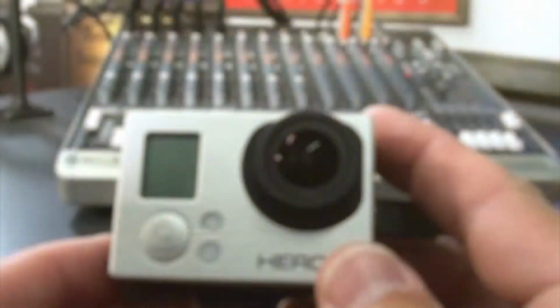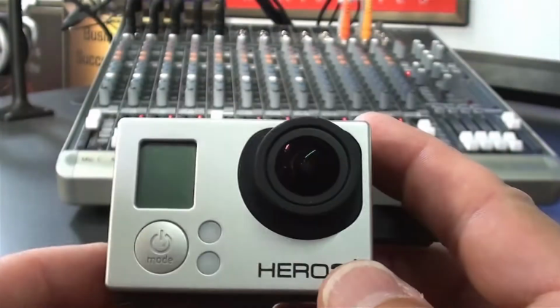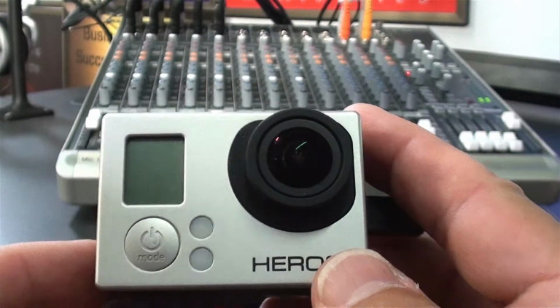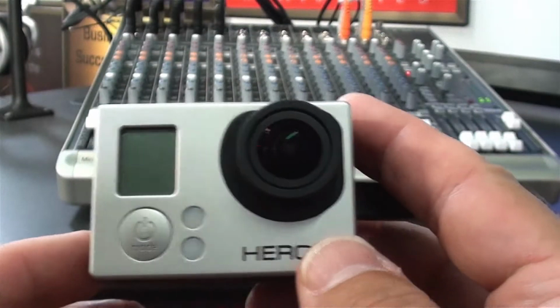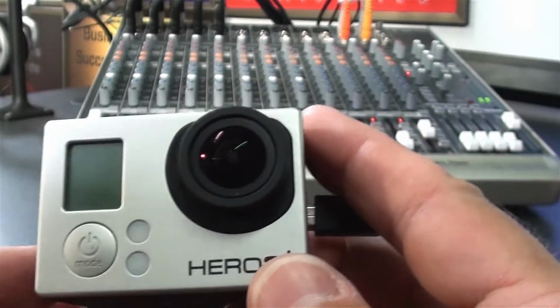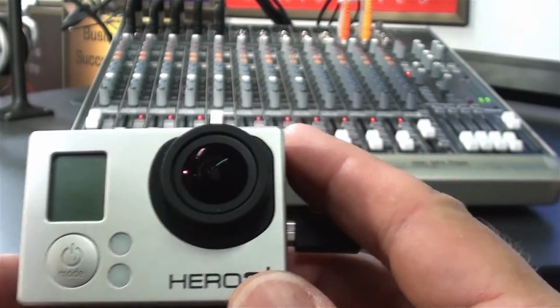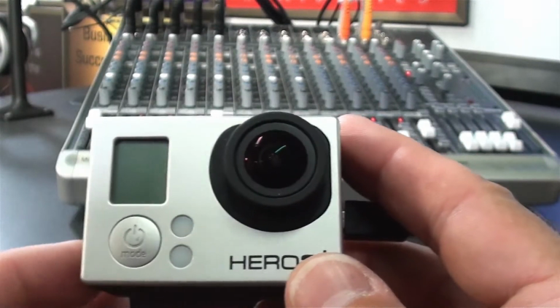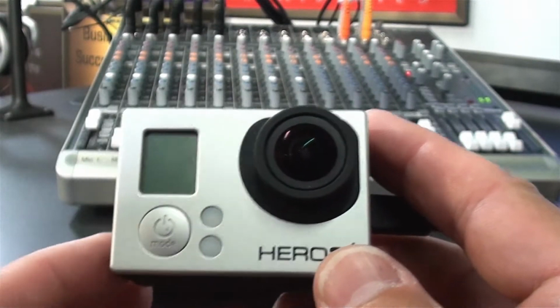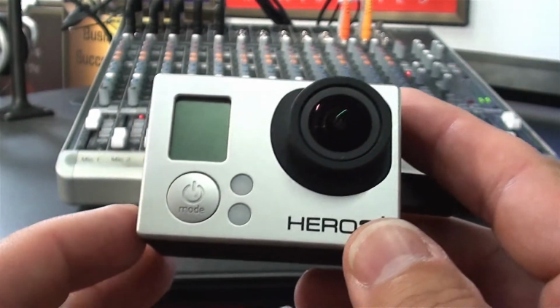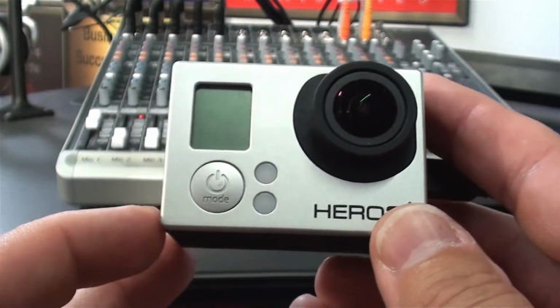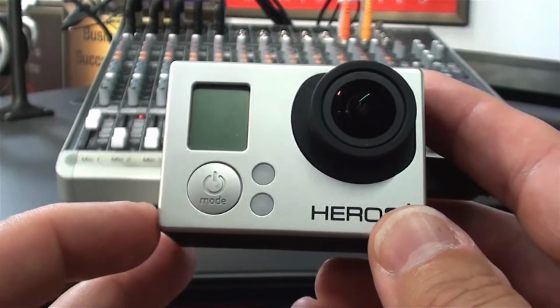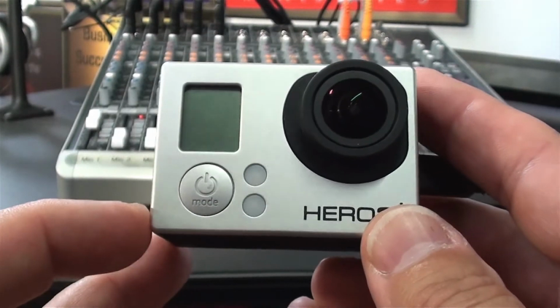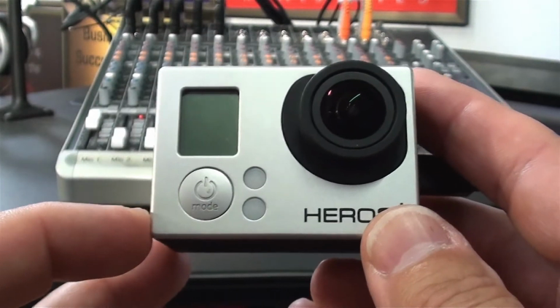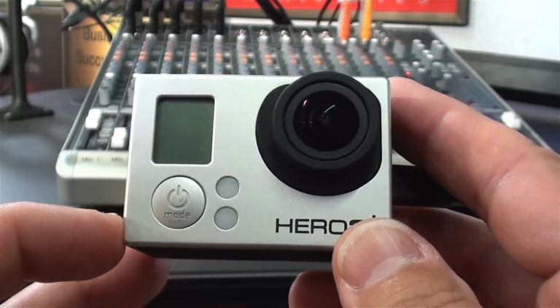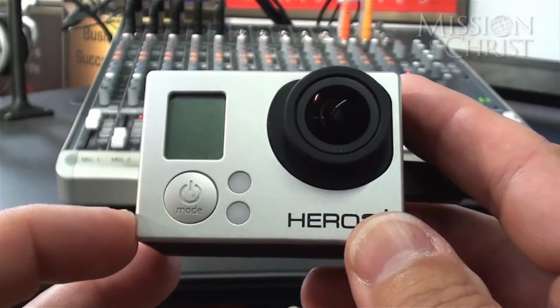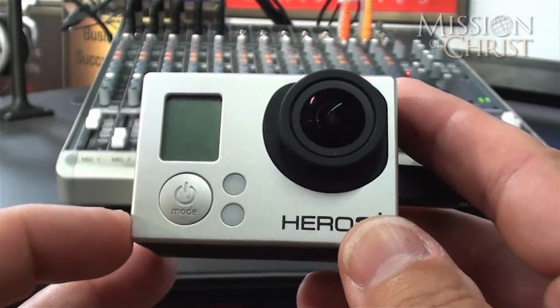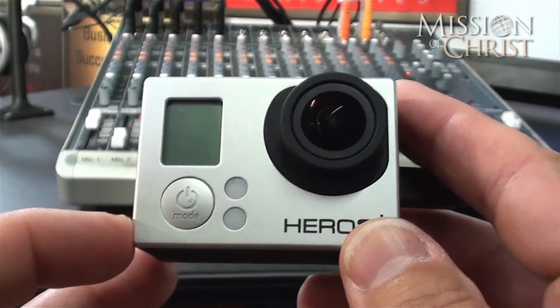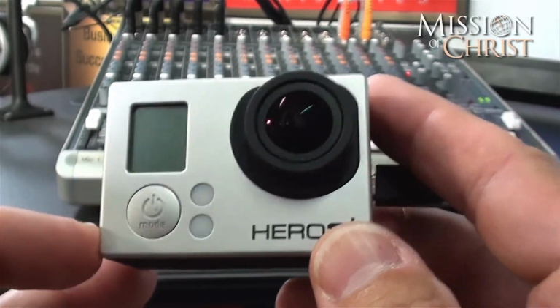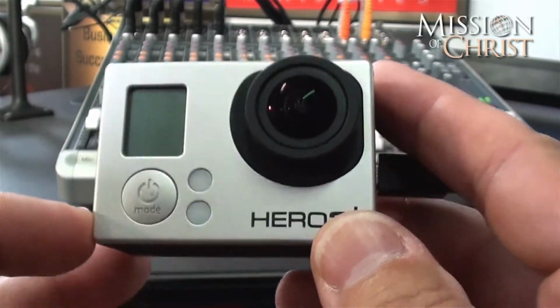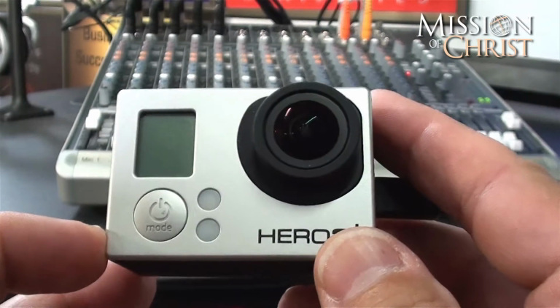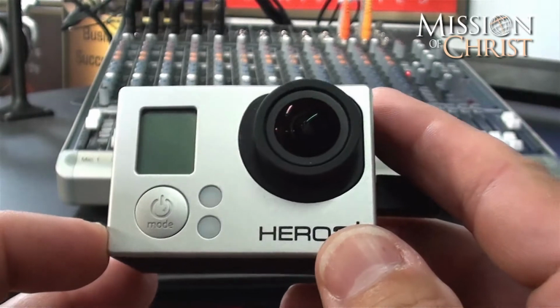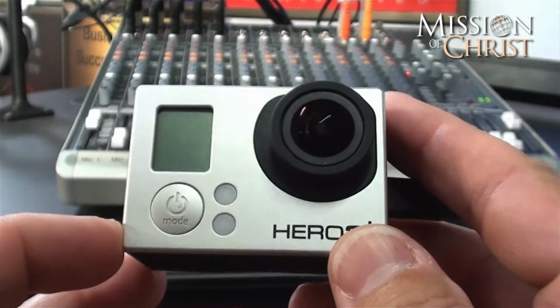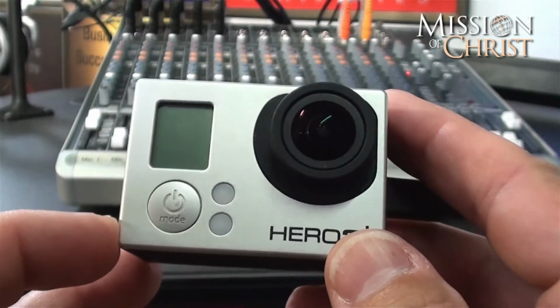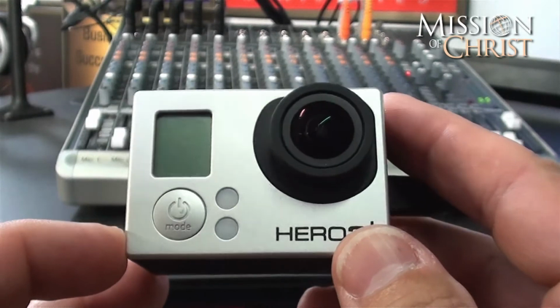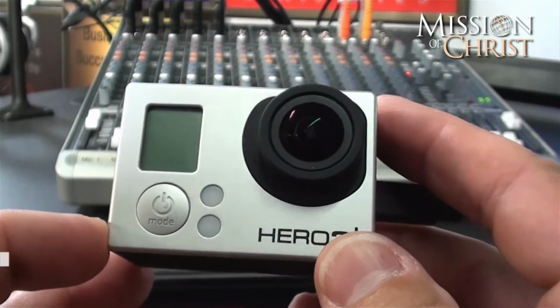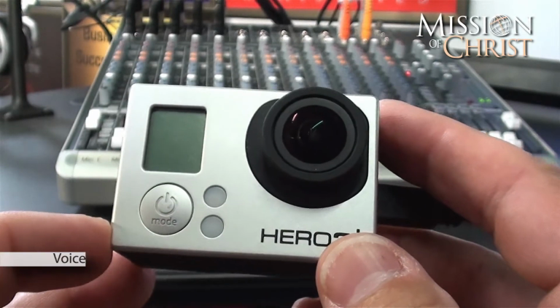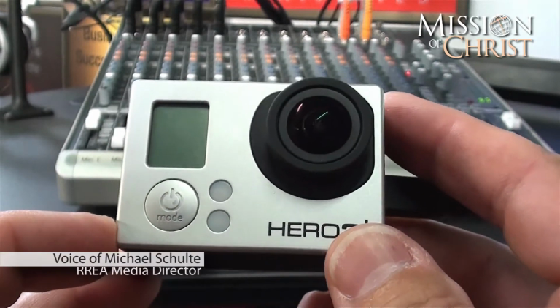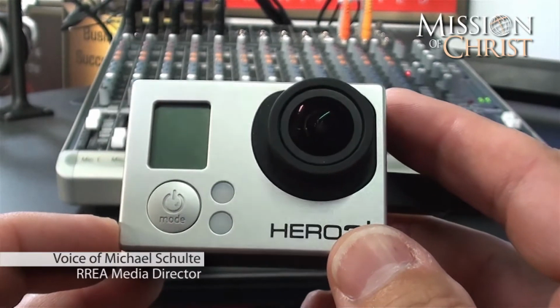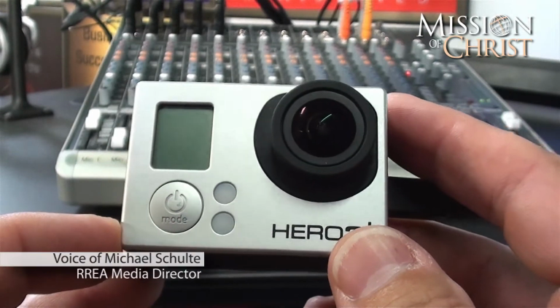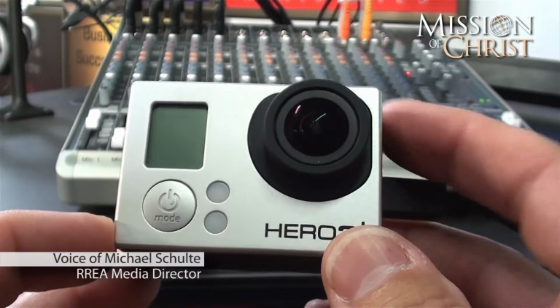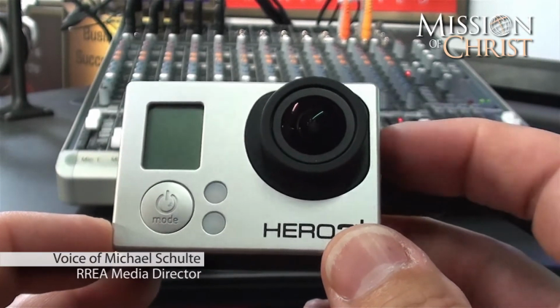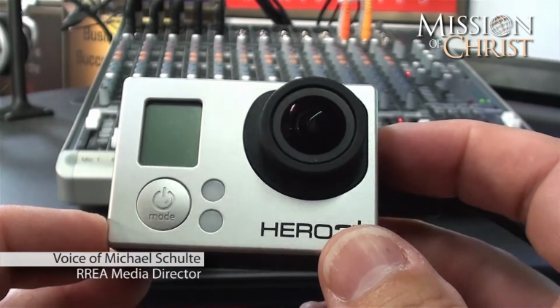Hello, this is Michael with RREA Media with another tutorial on your GoPro Hero 3 that you will receive as part of your mission pack.